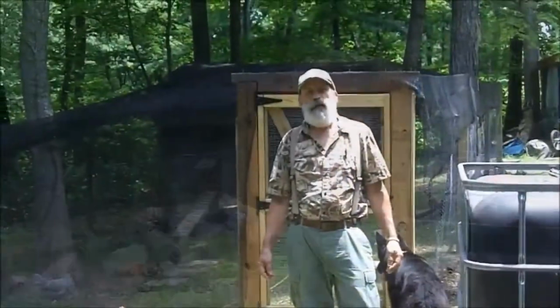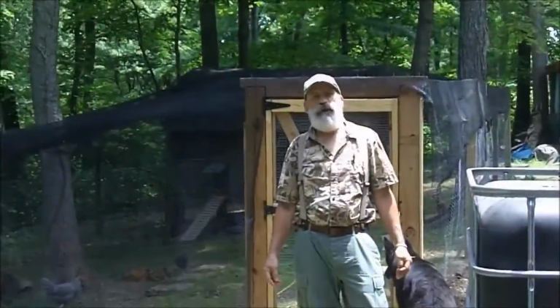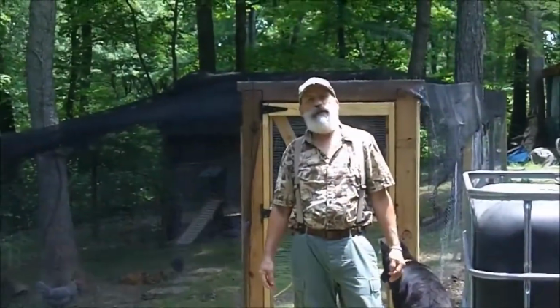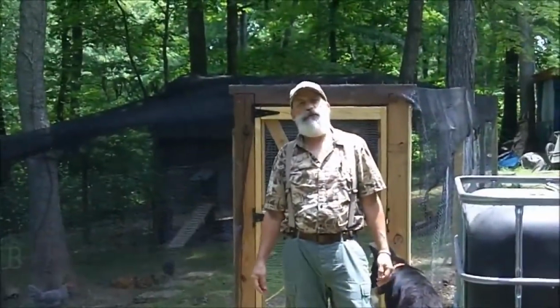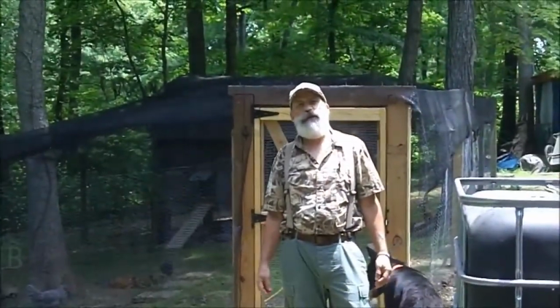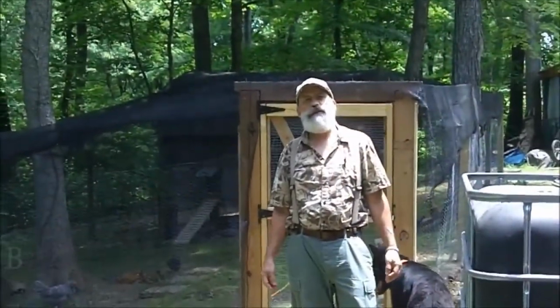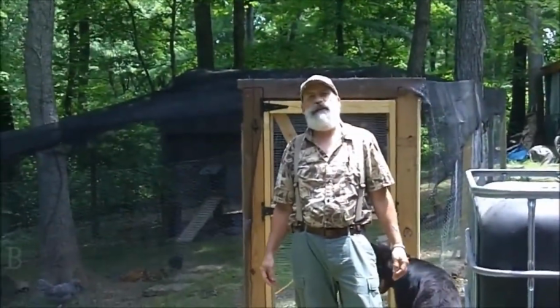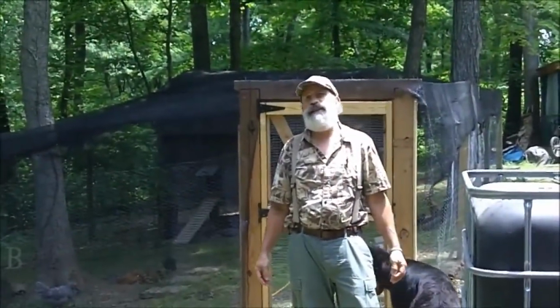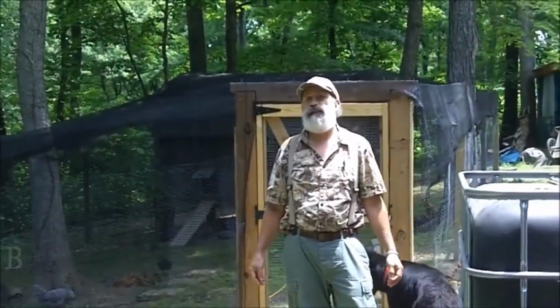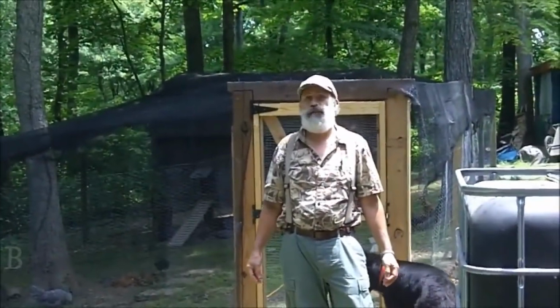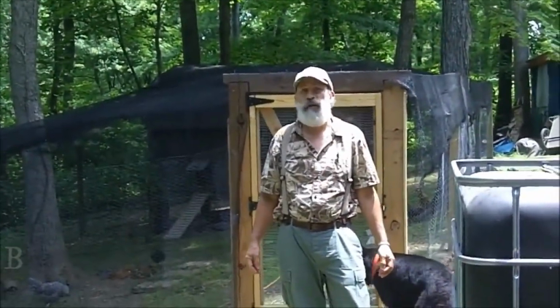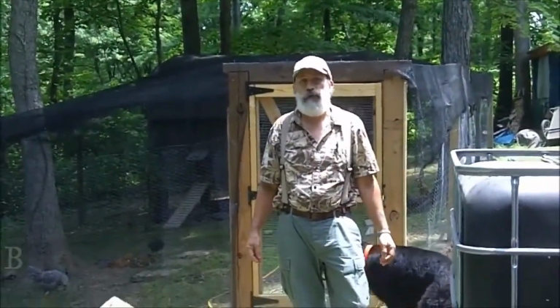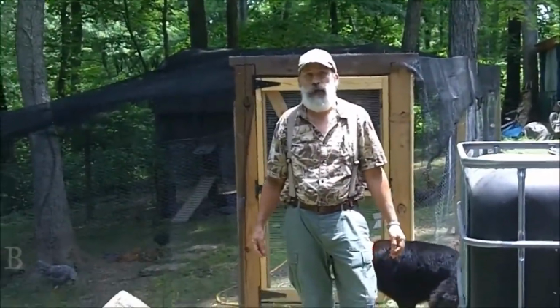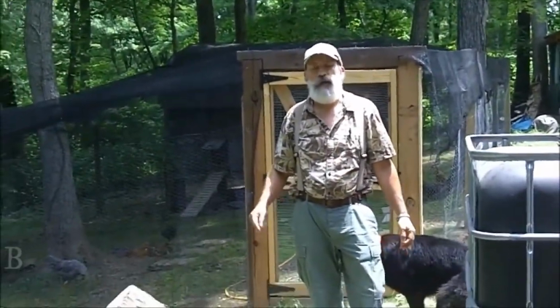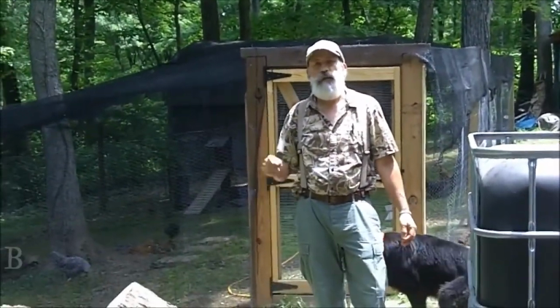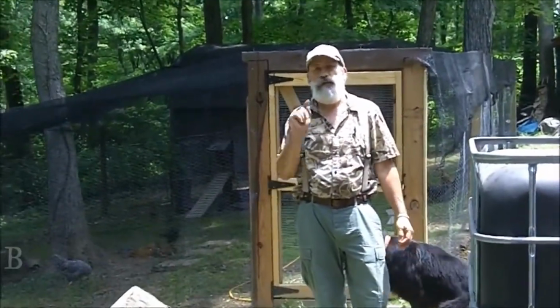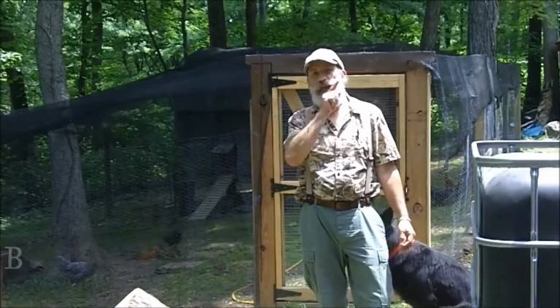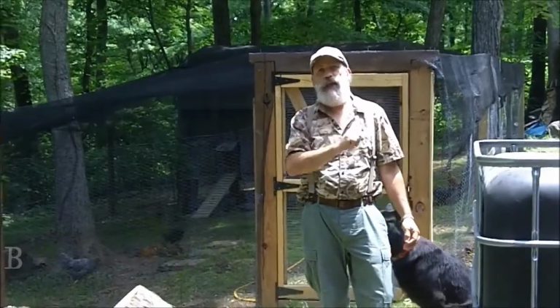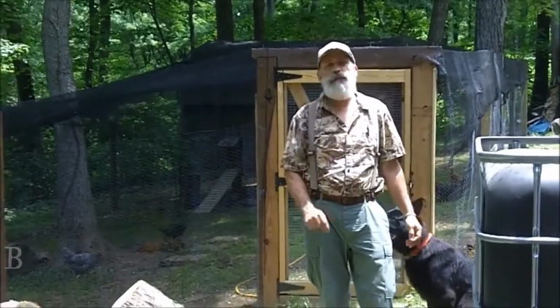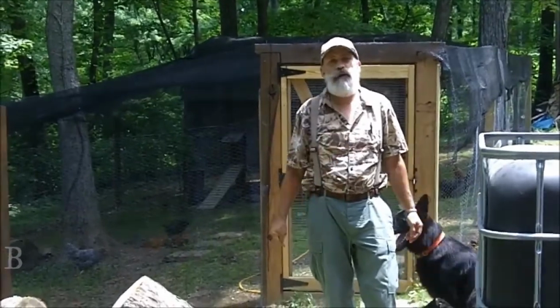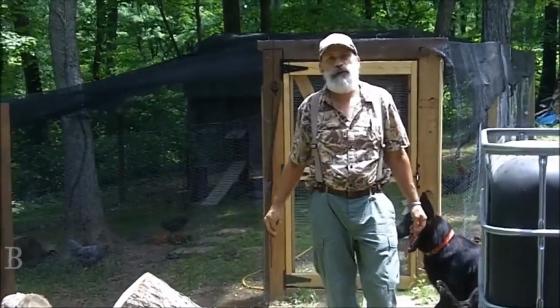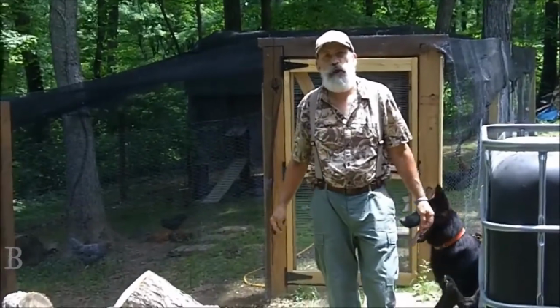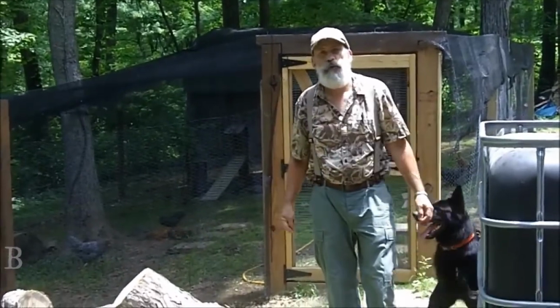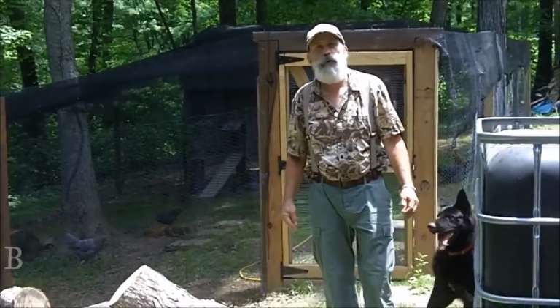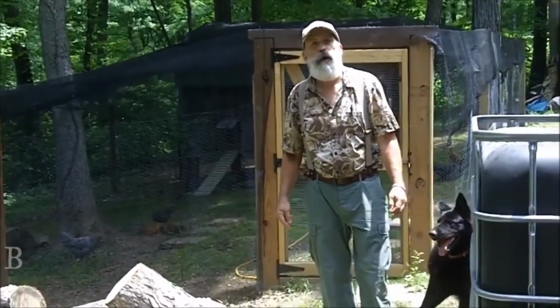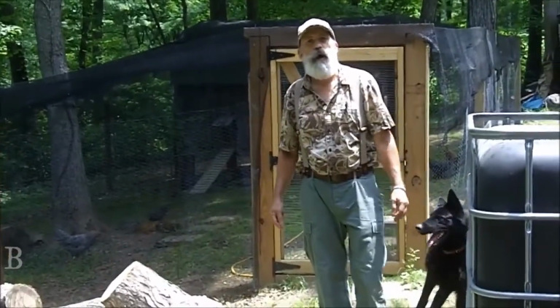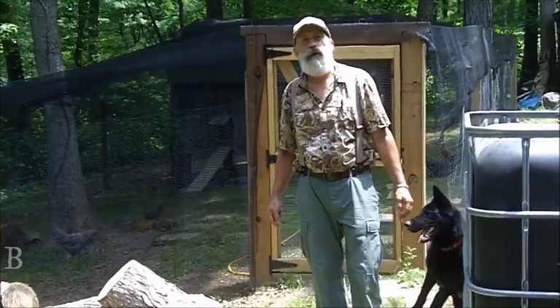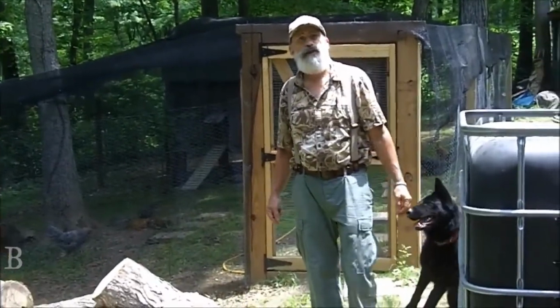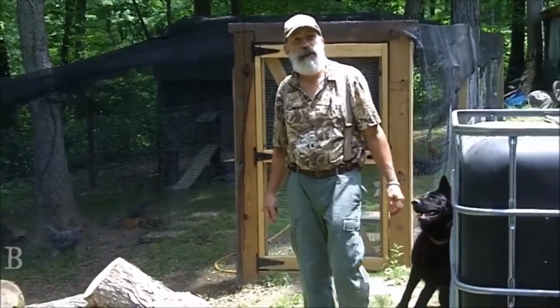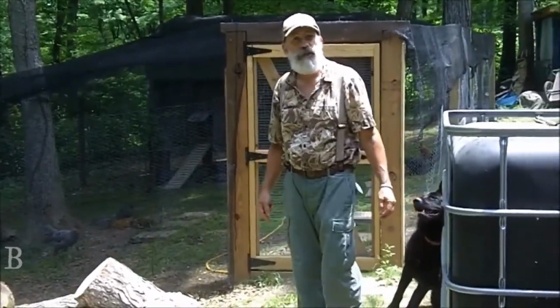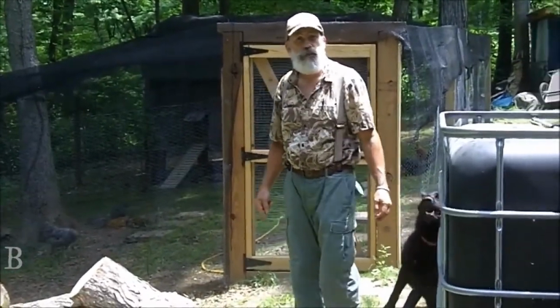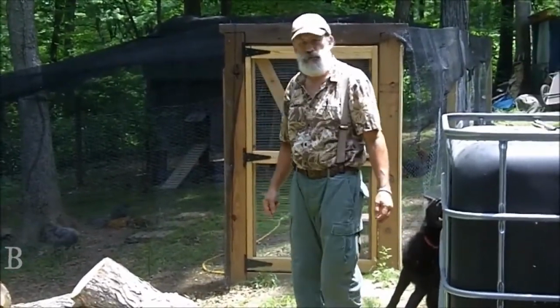Greetings friends, this is Survival Dog. Today I'm going to show you our chicken coop.